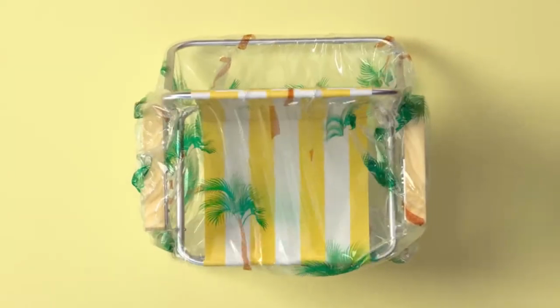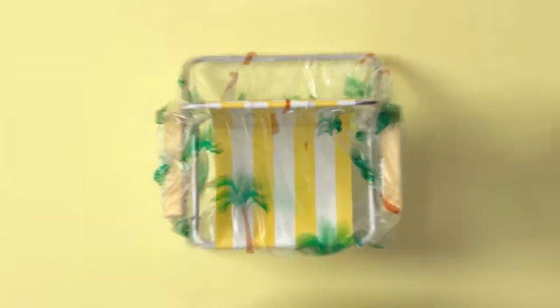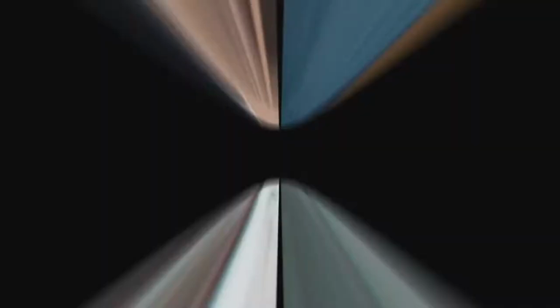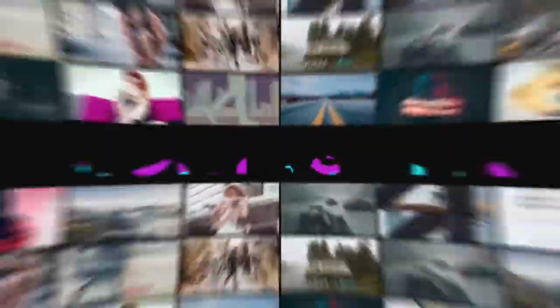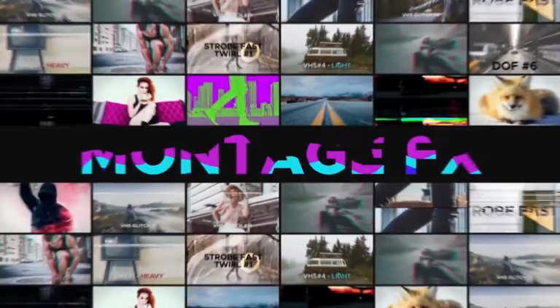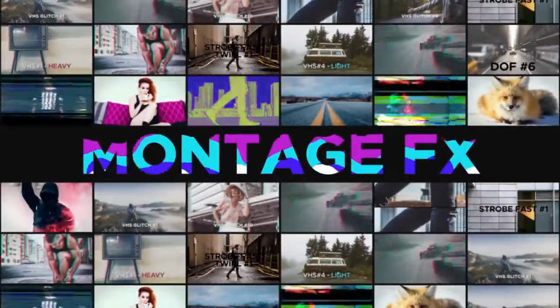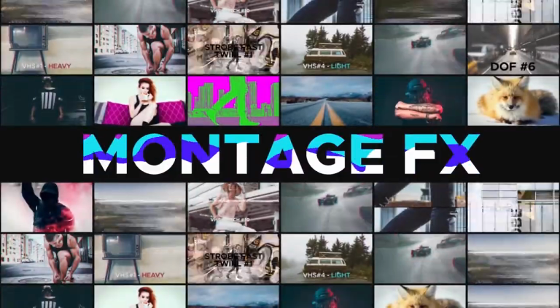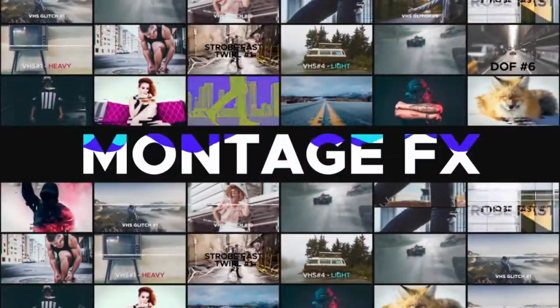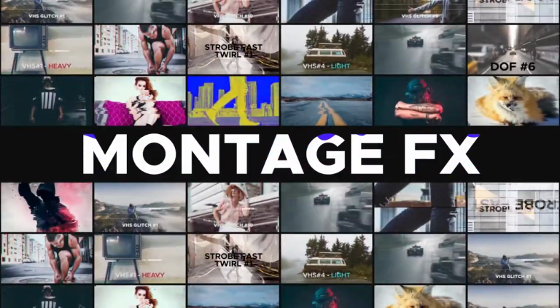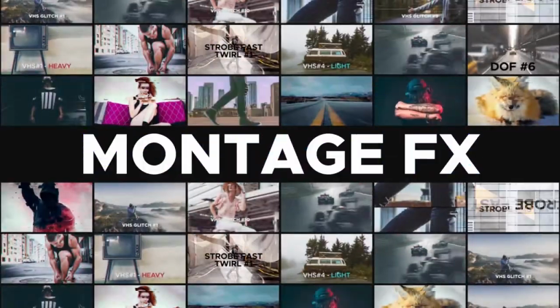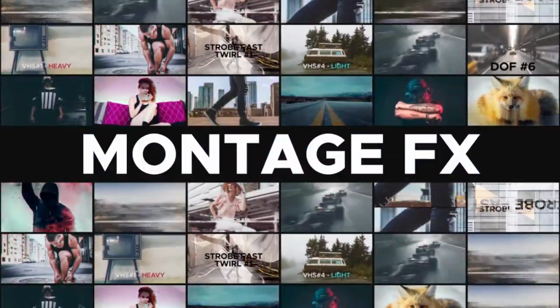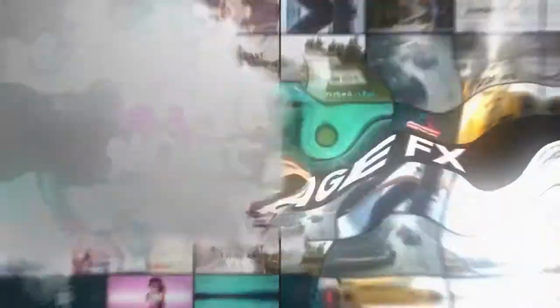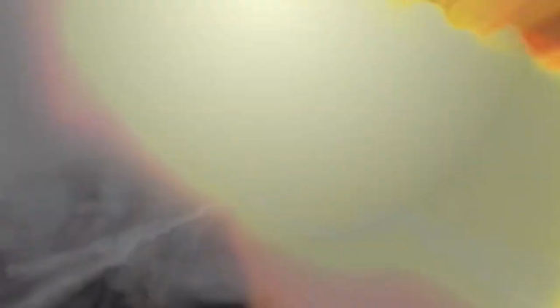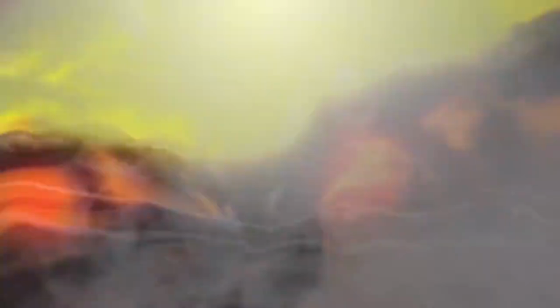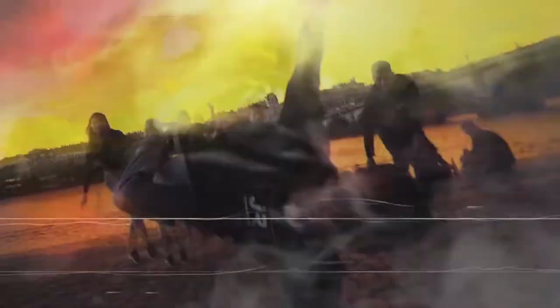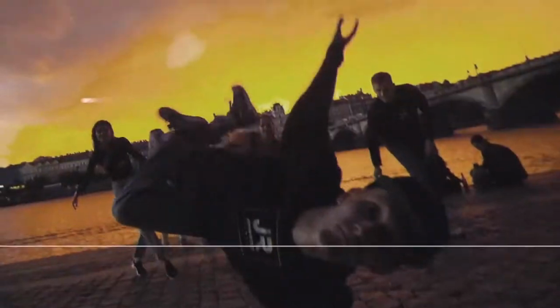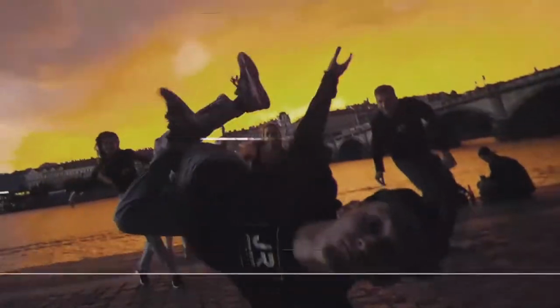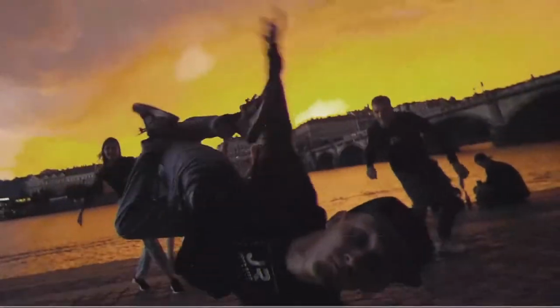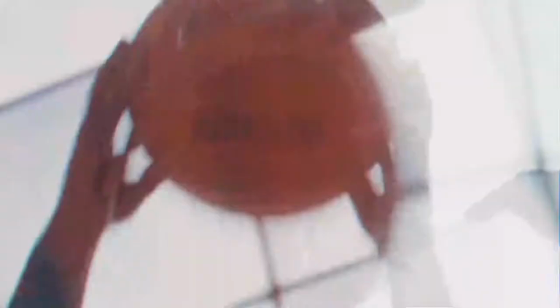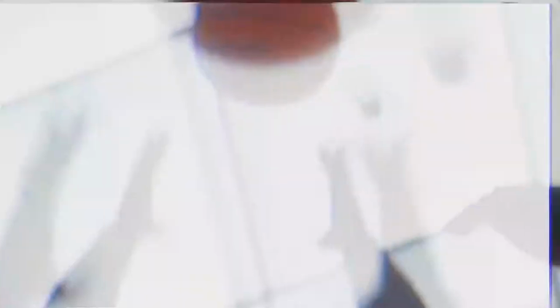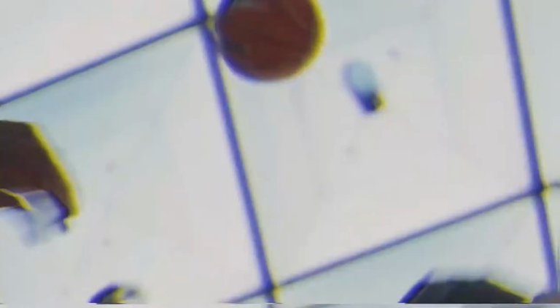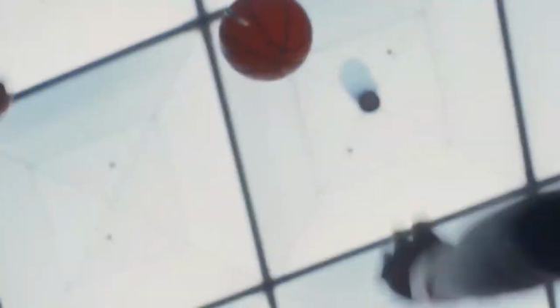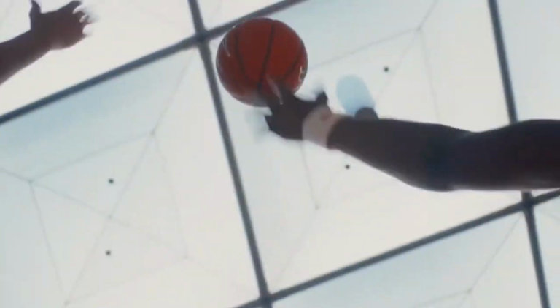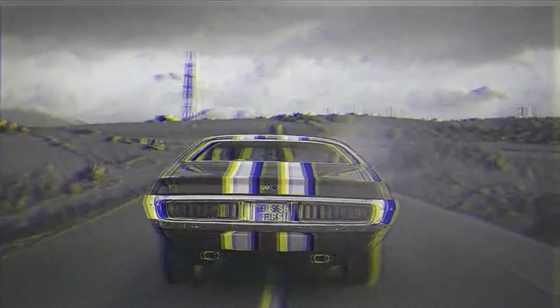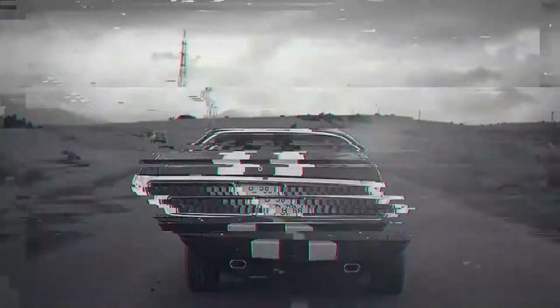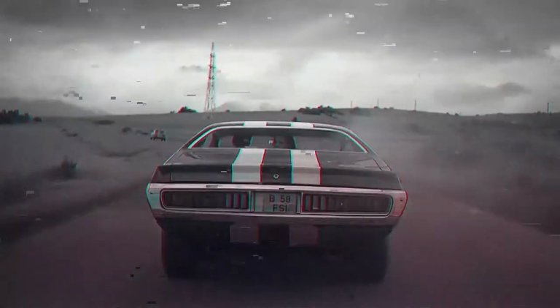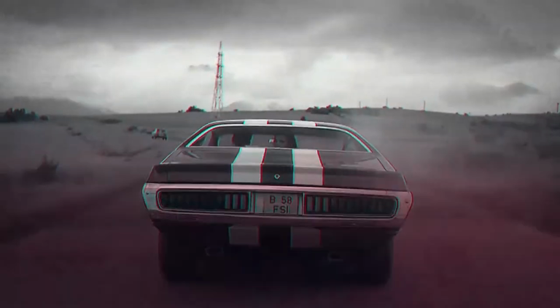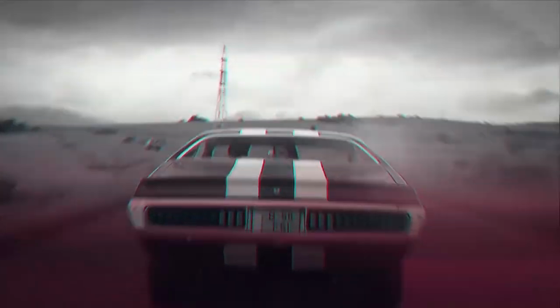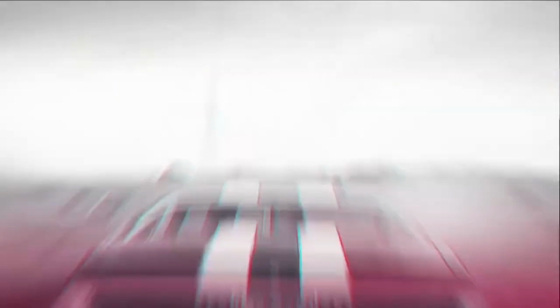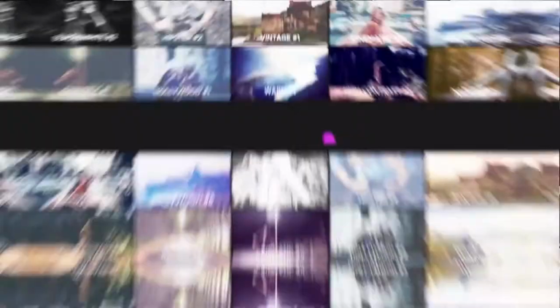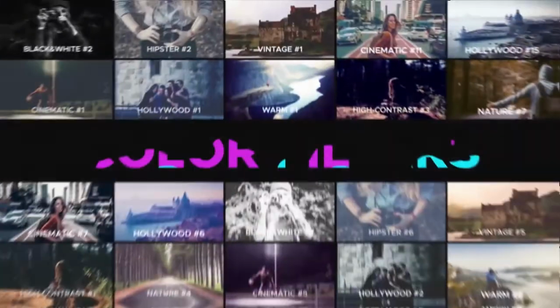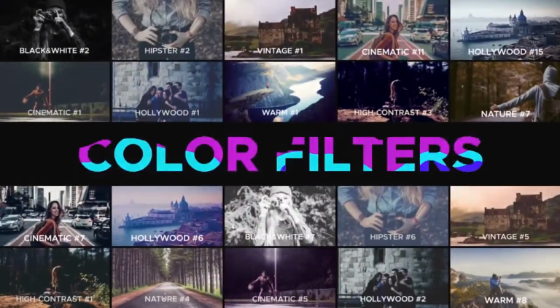Montage effects collection with tons of effects for your video, color filters, and many more.